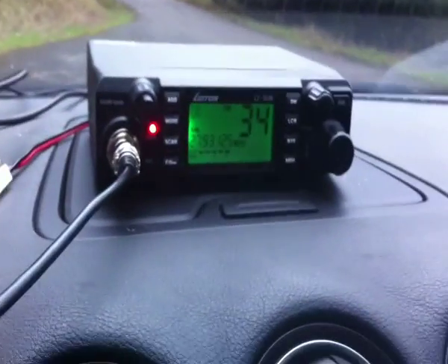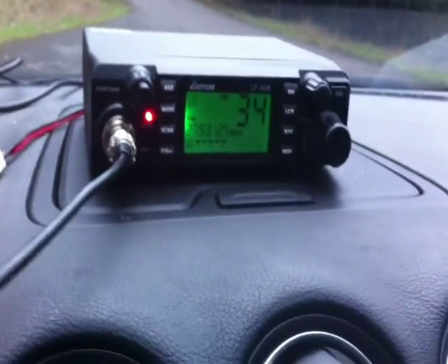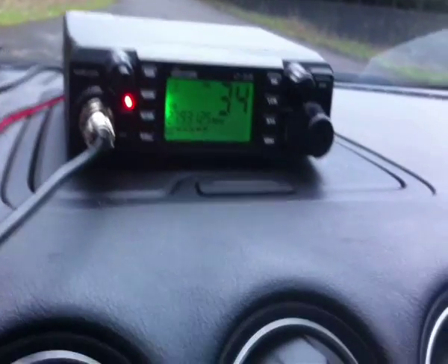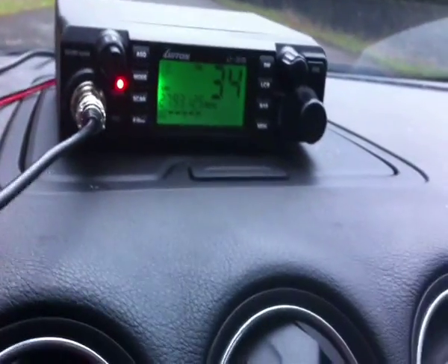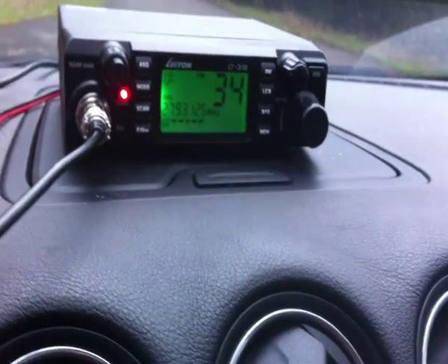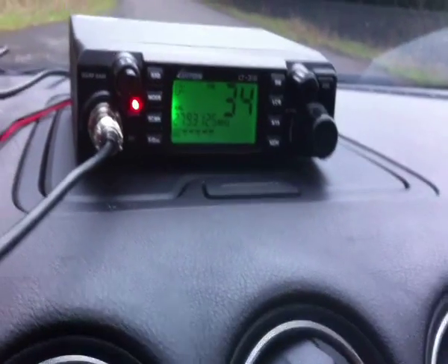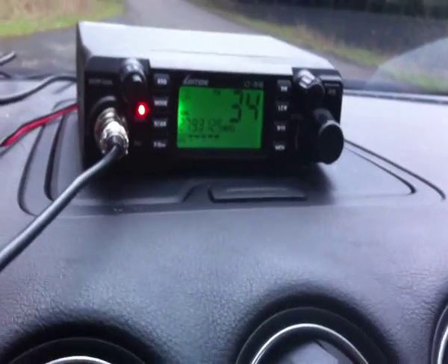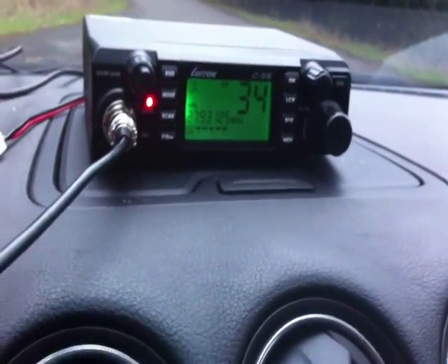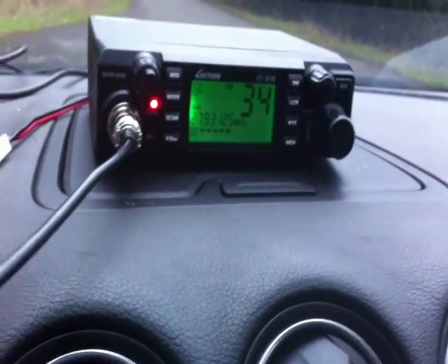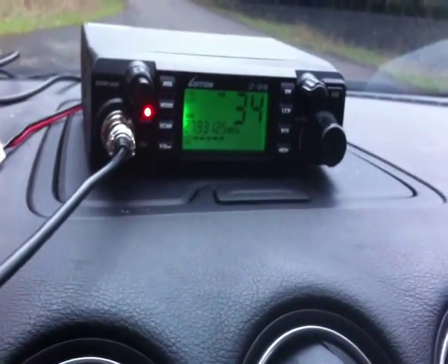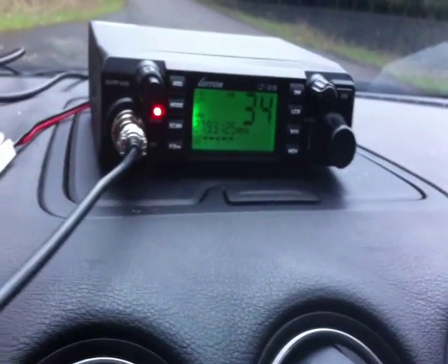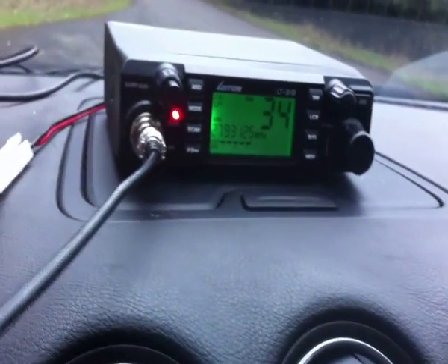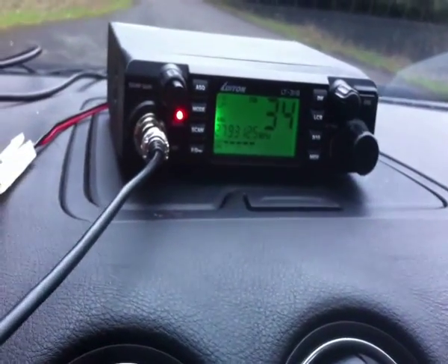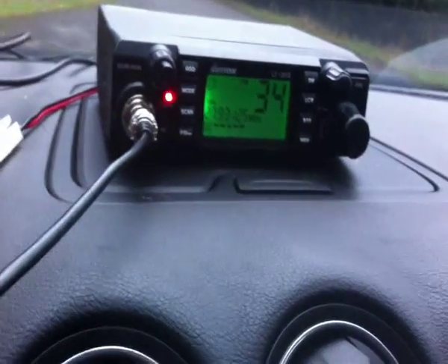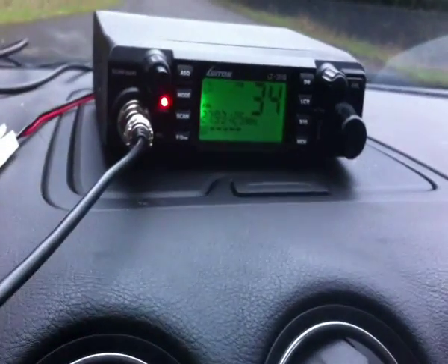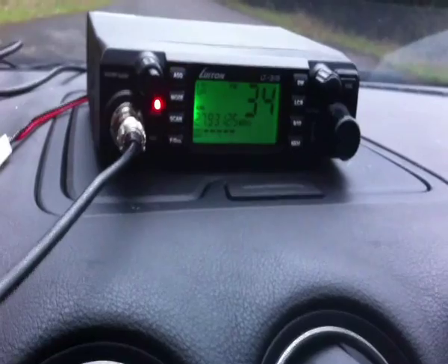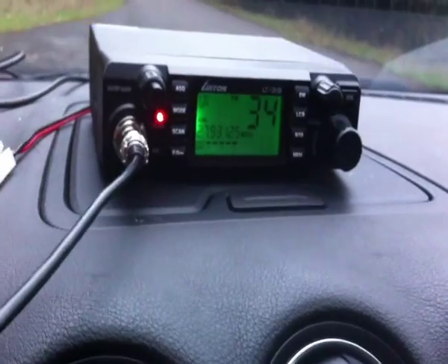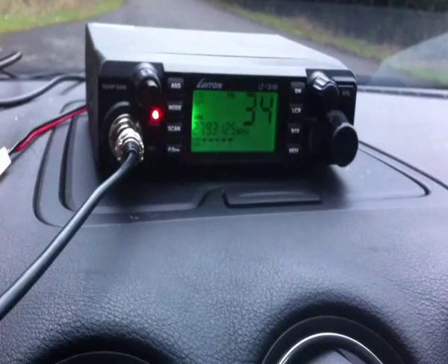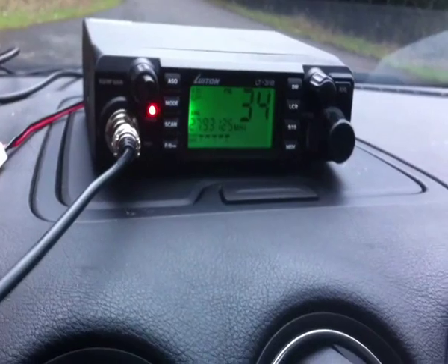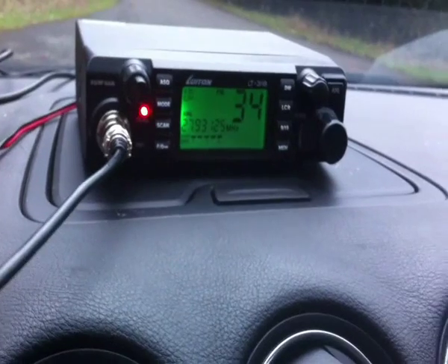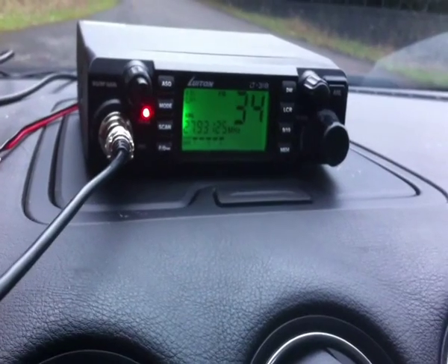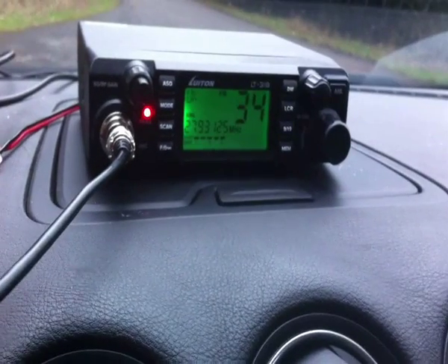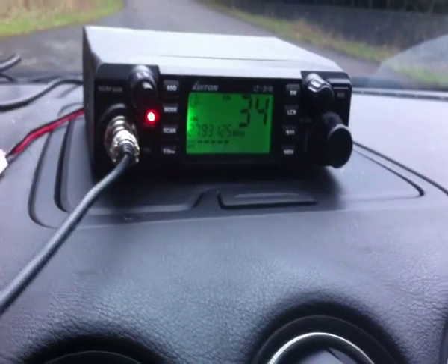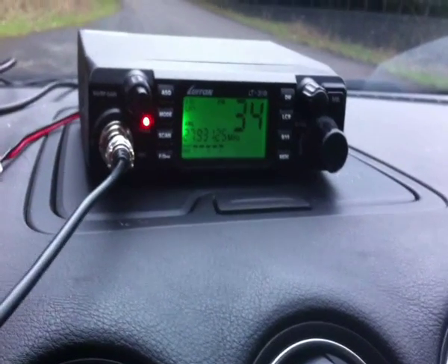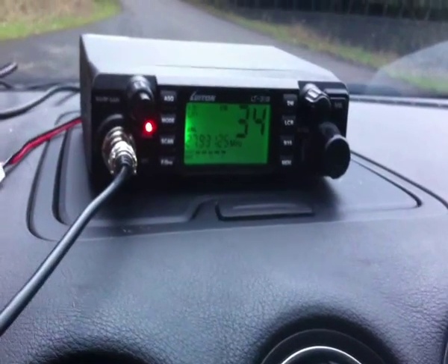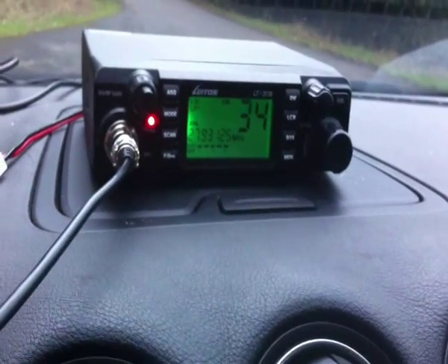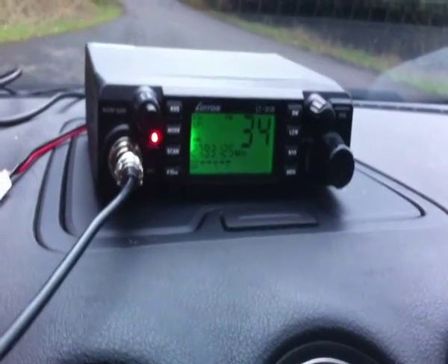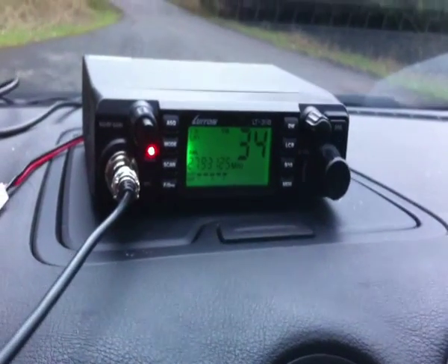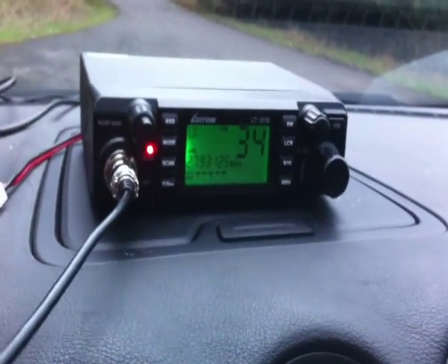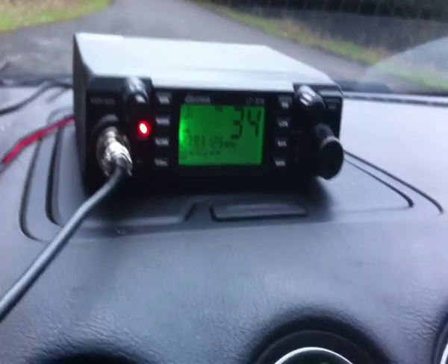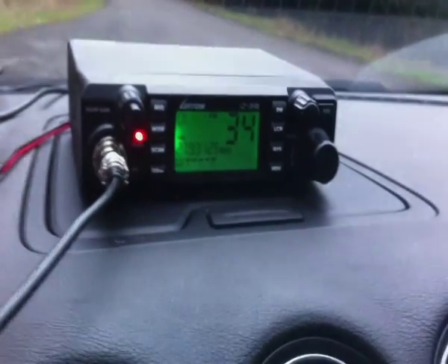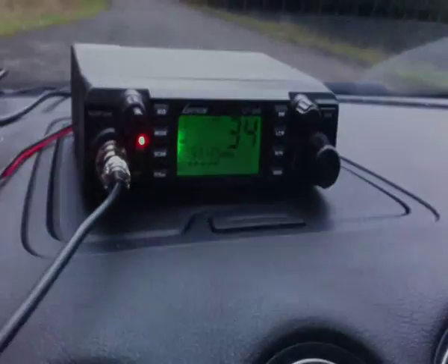I quite like it — it's got different colored displays on it. You can change the color of the display on it.